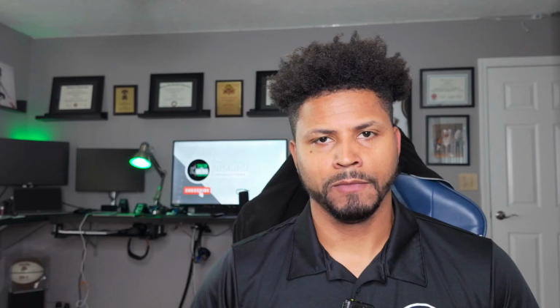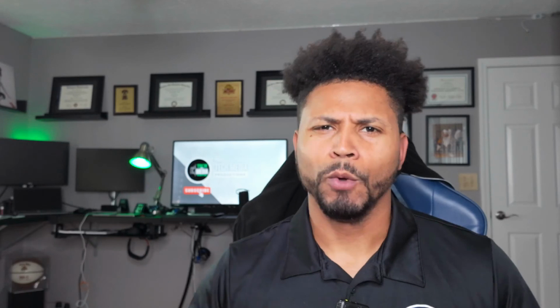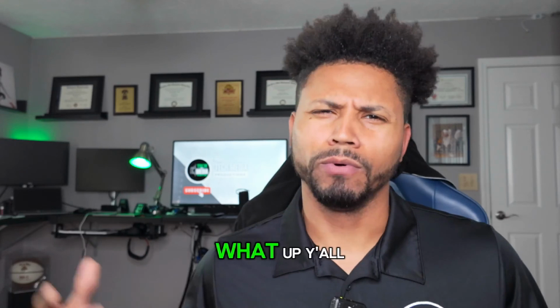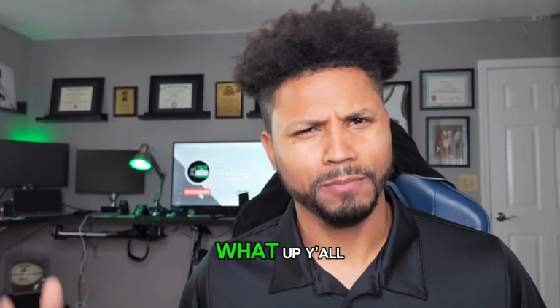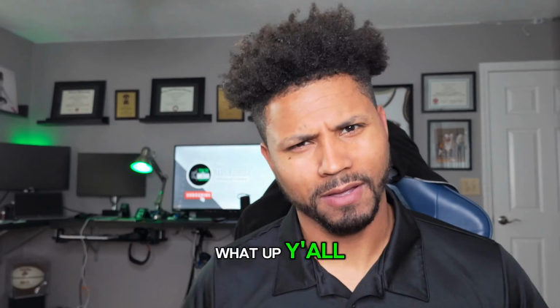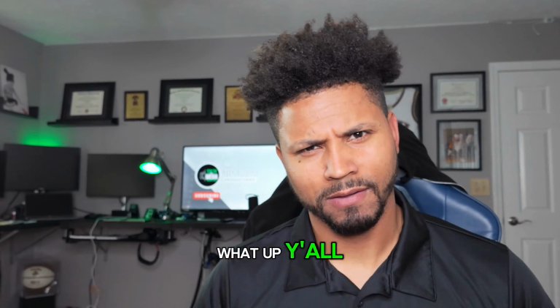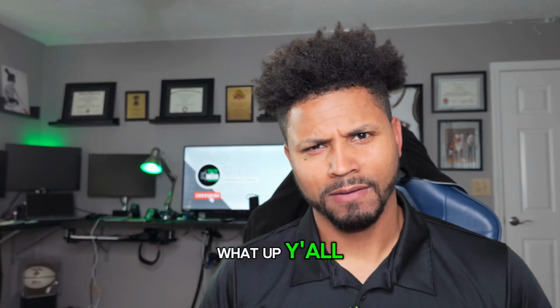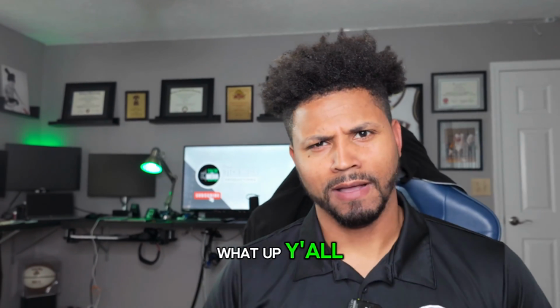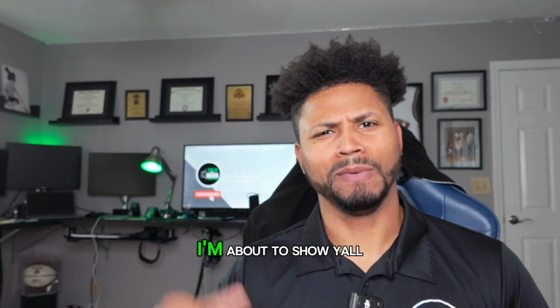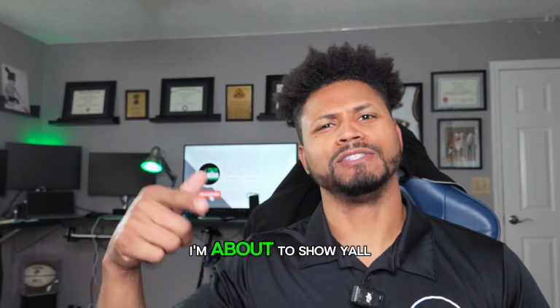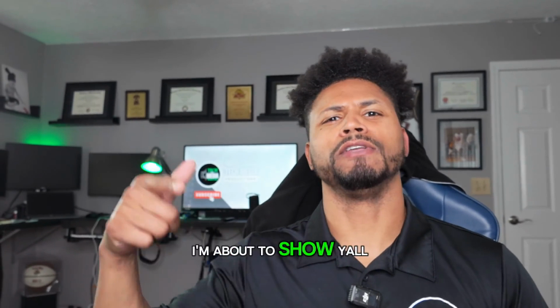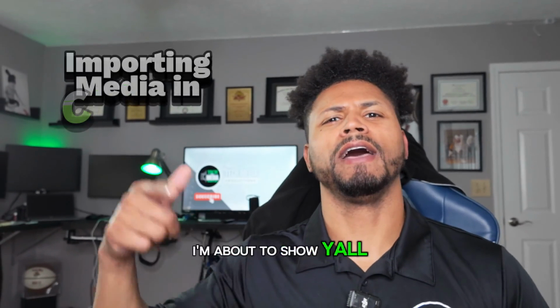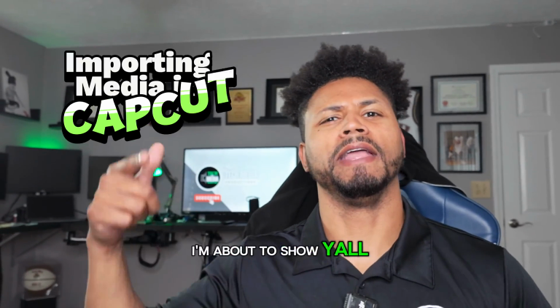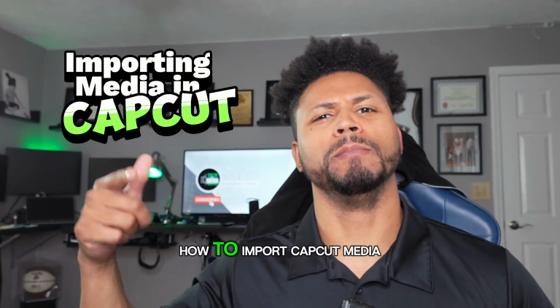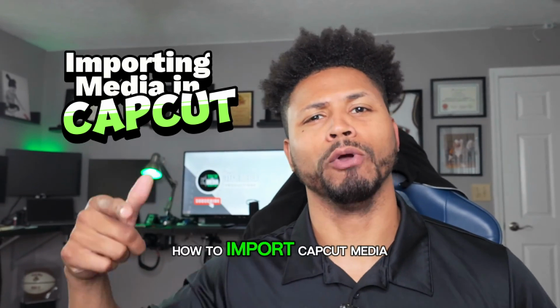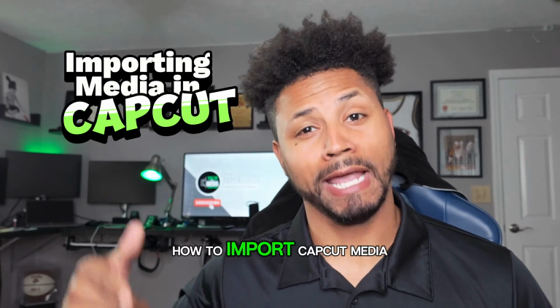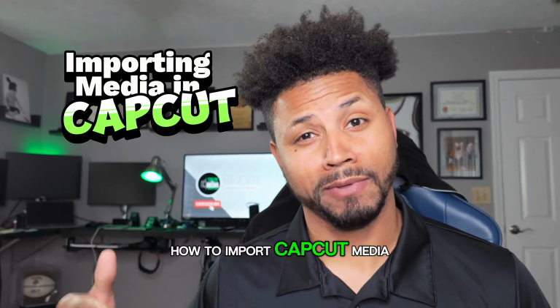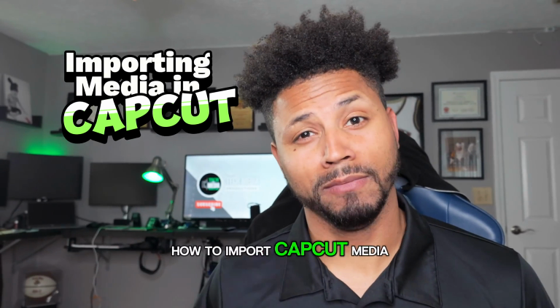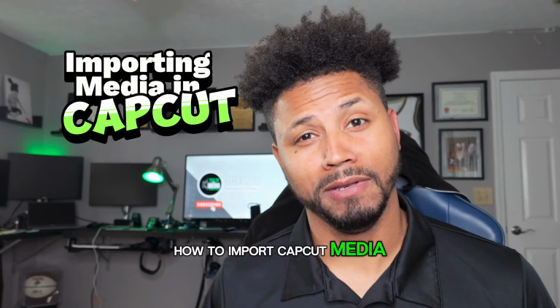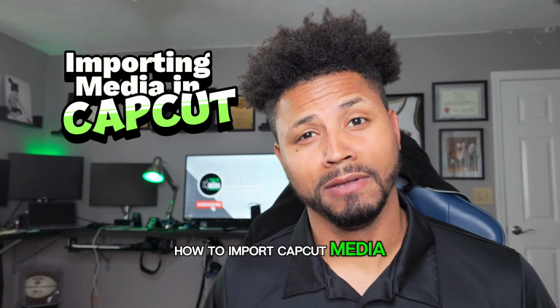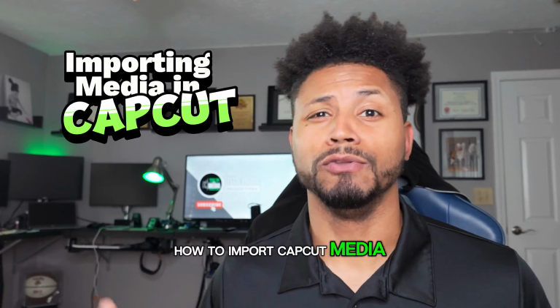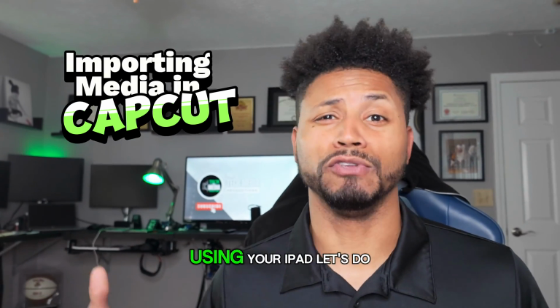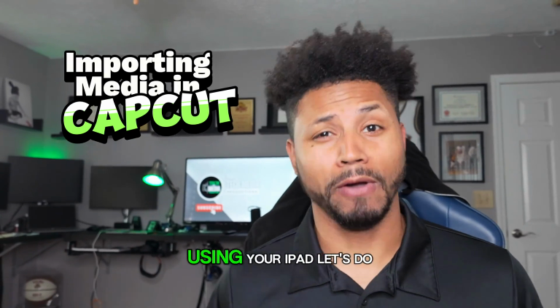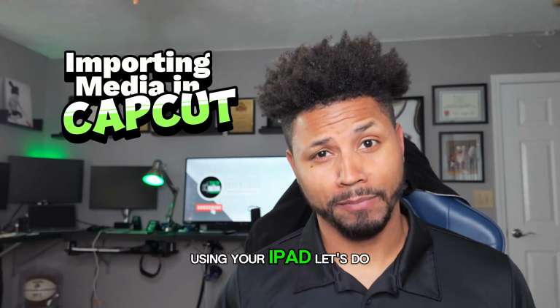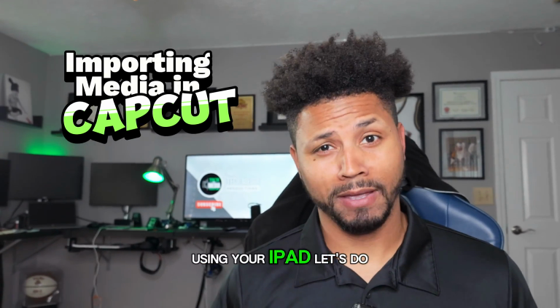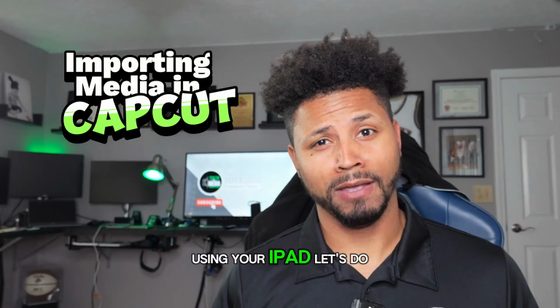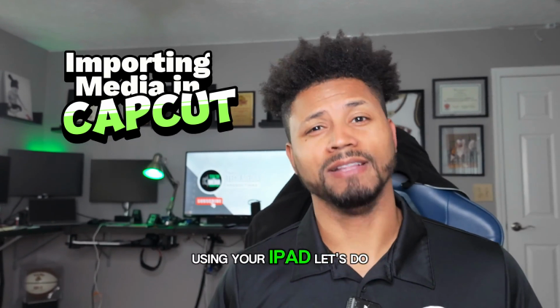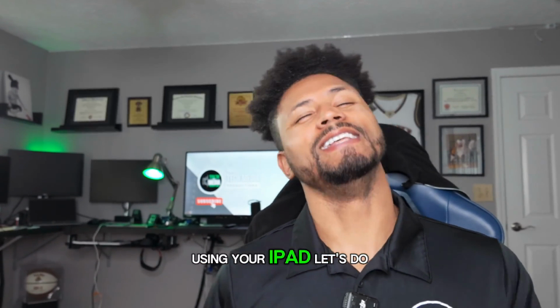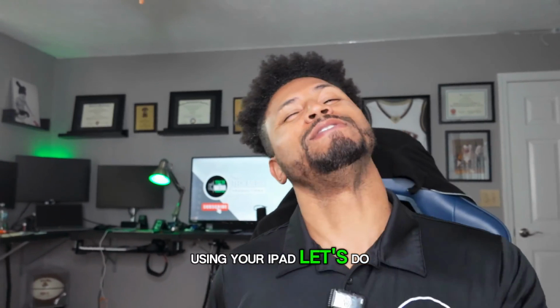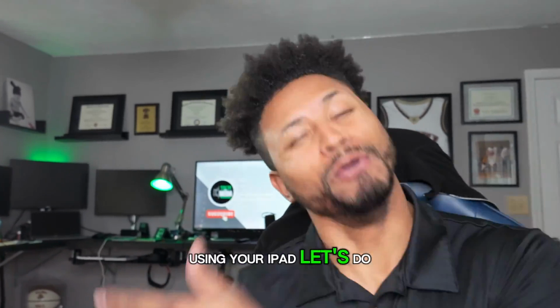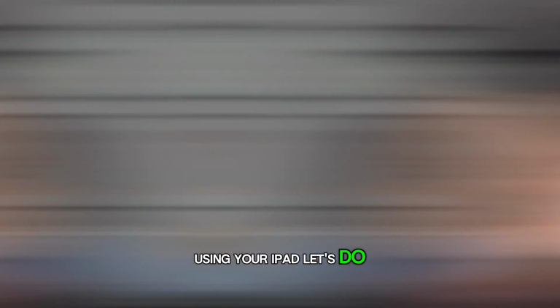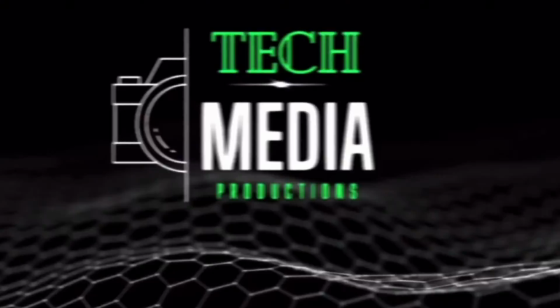What up y'all? I'm about to show y'all how to import CapCut media using your iPad. Let's do it.